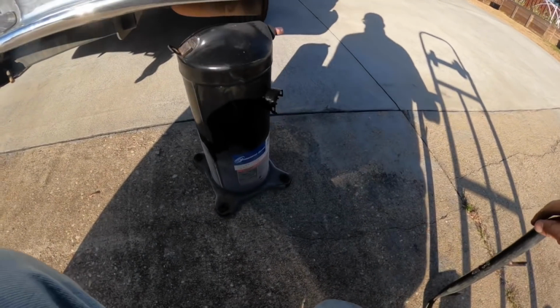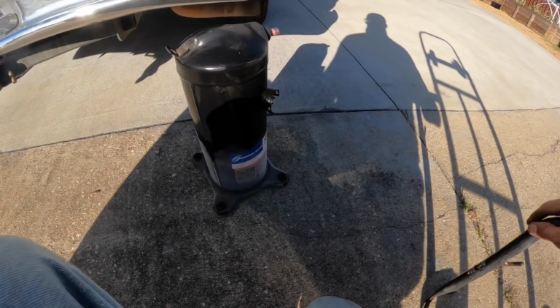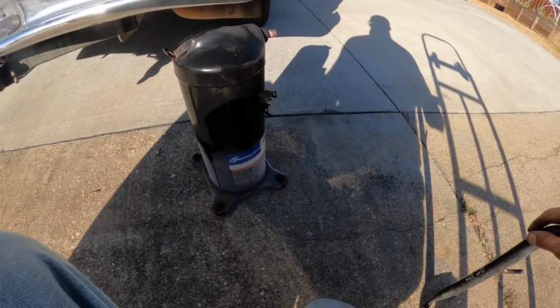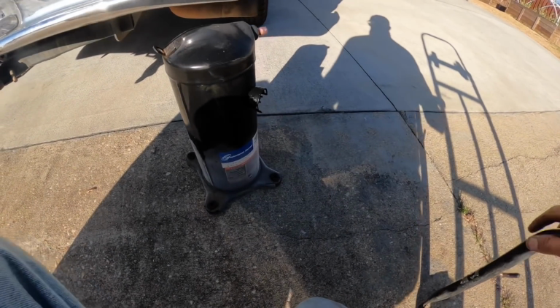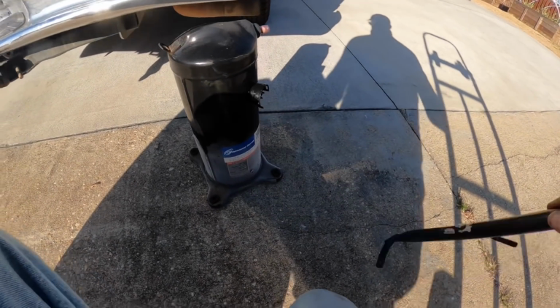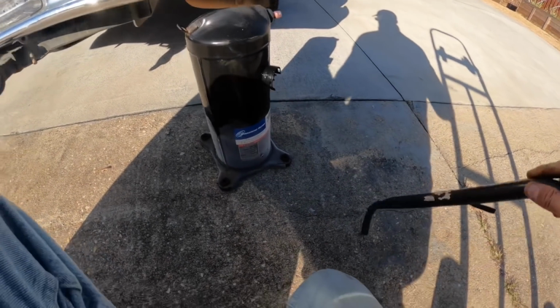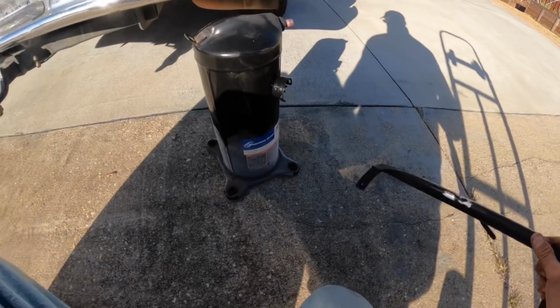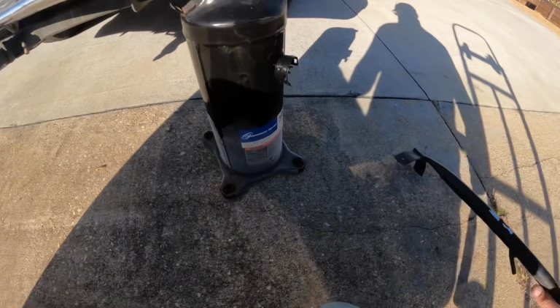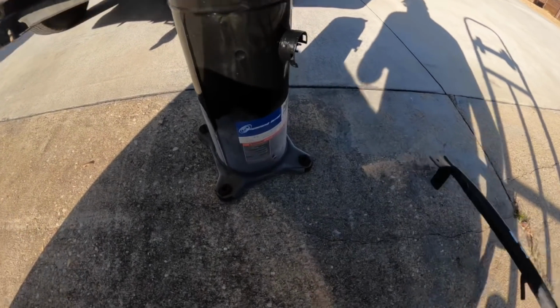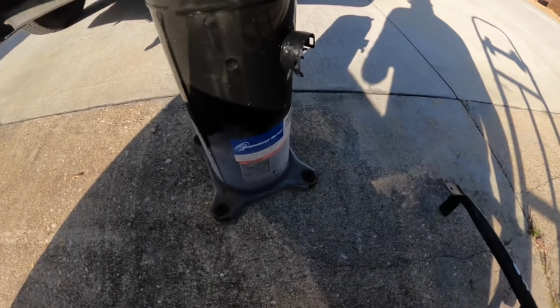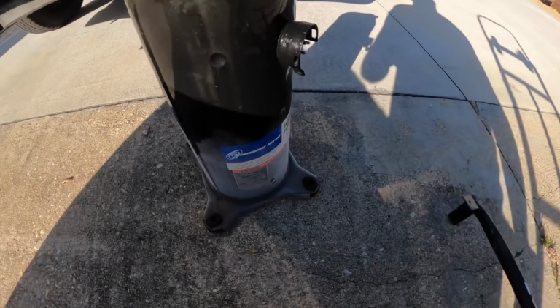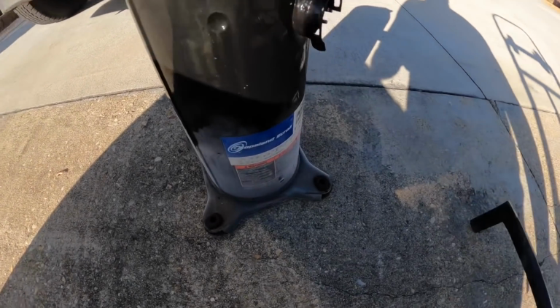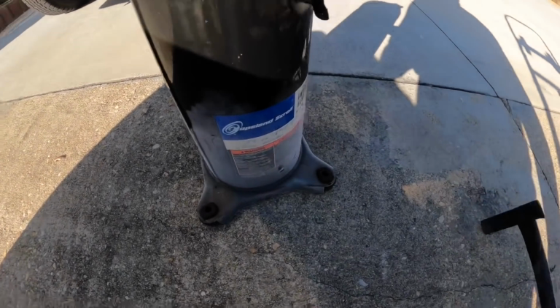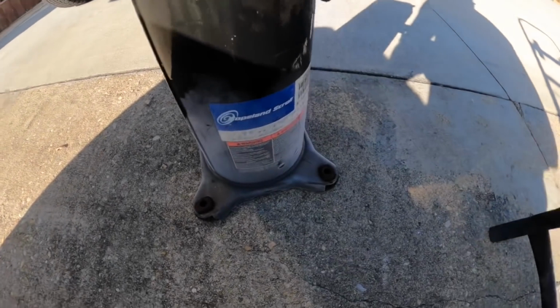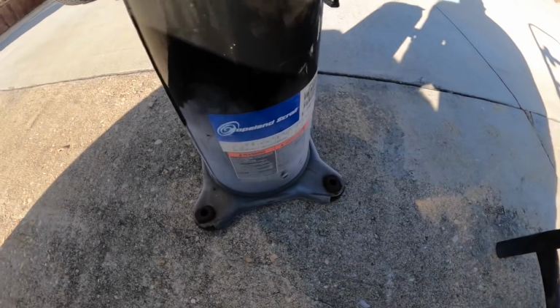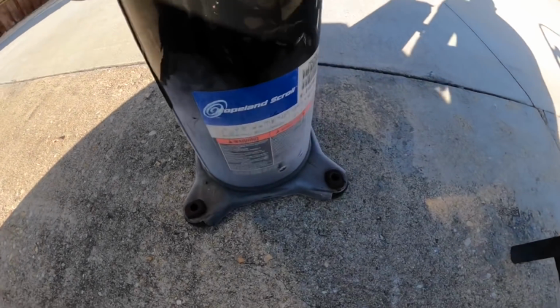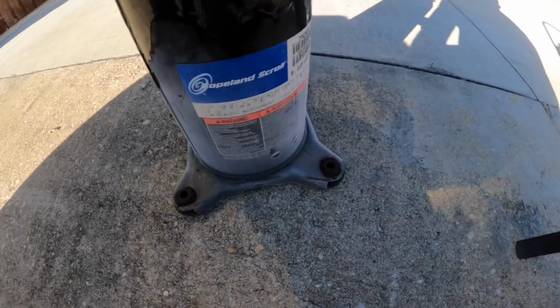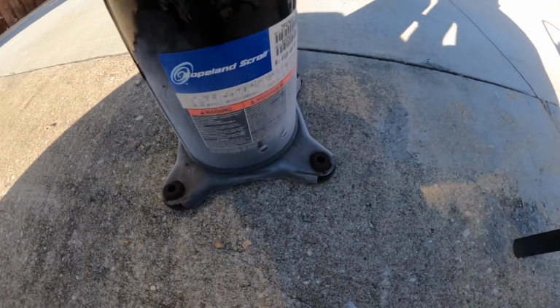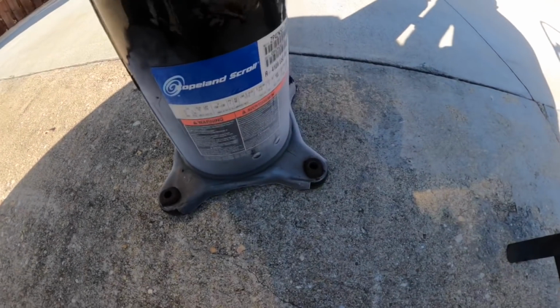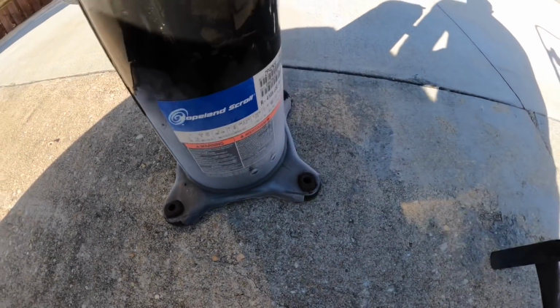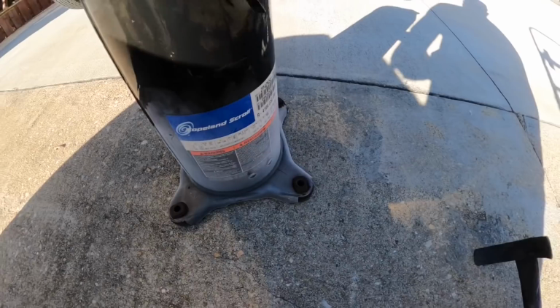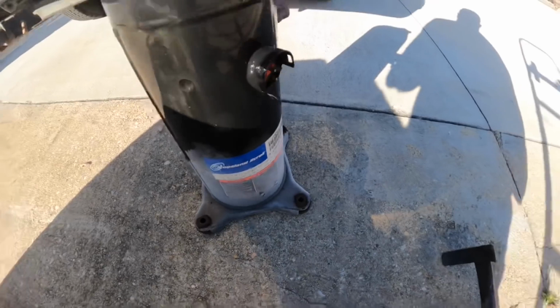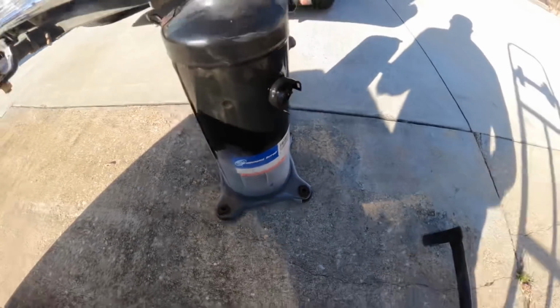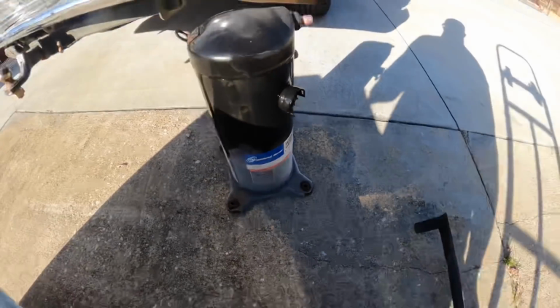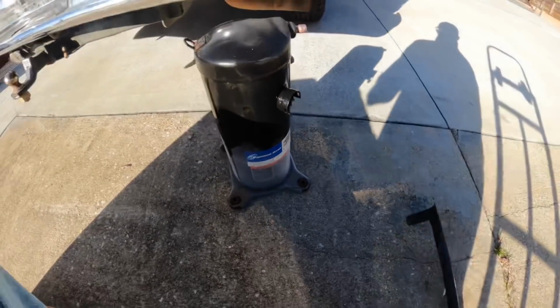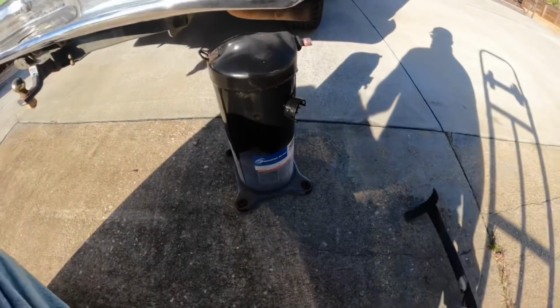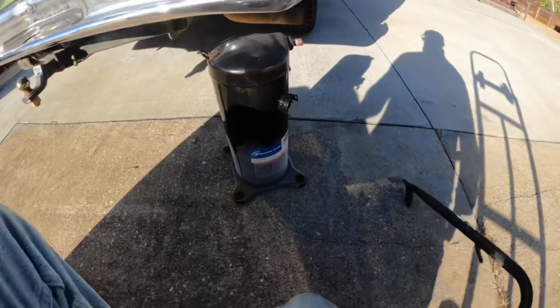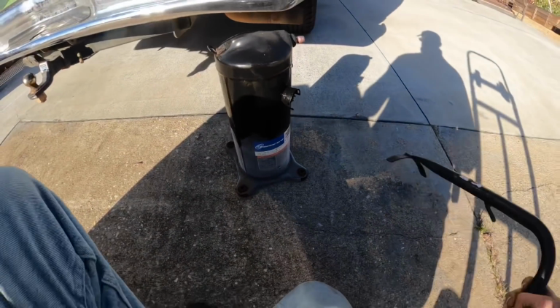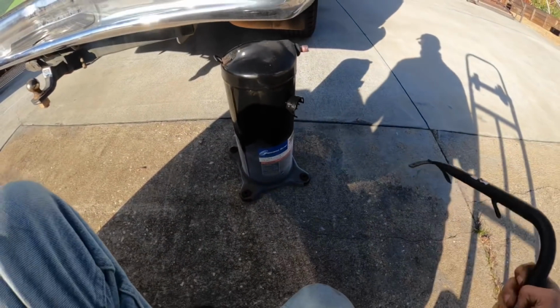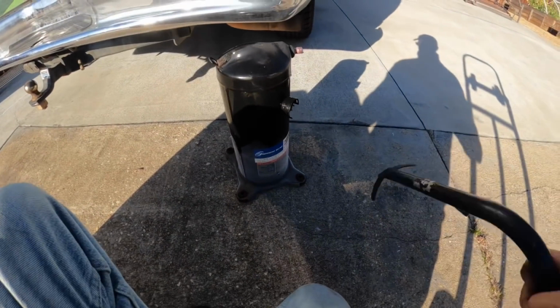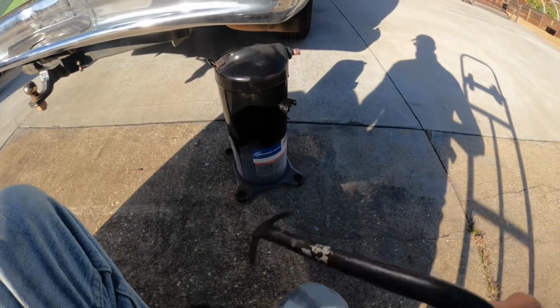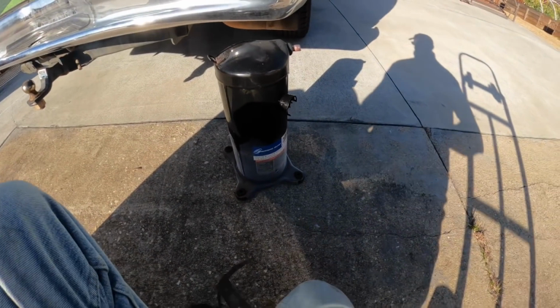I don't know if y'all can see that — all that ice down there. That thing's still boiling off.